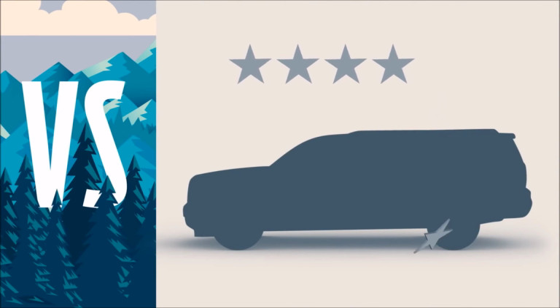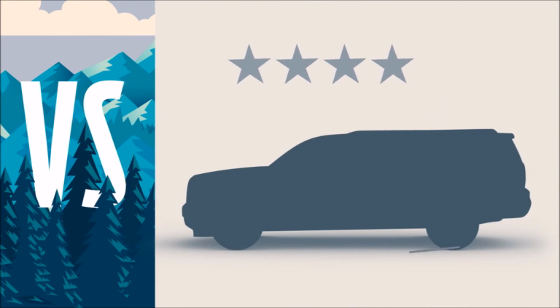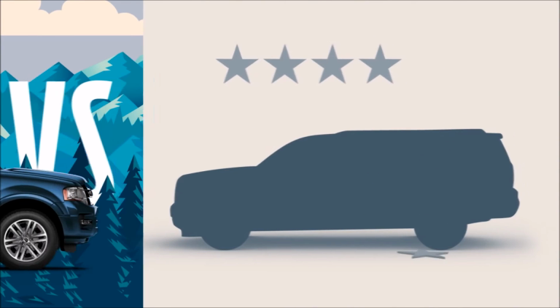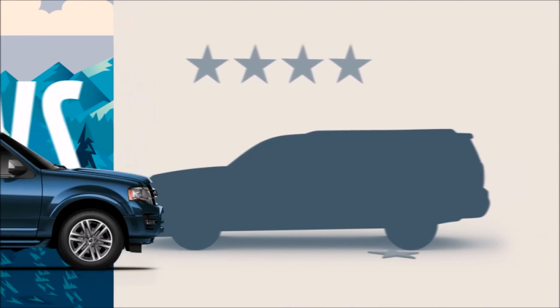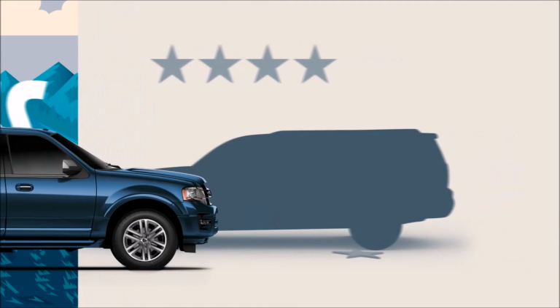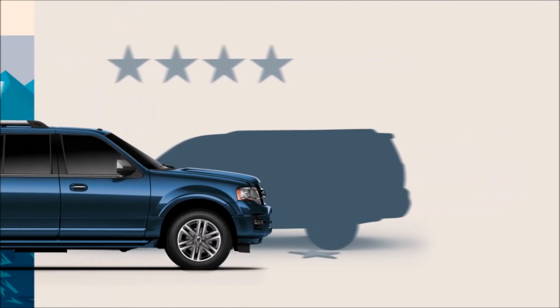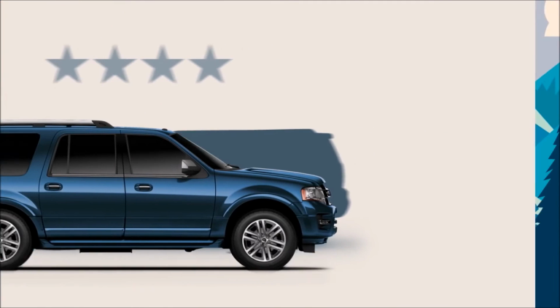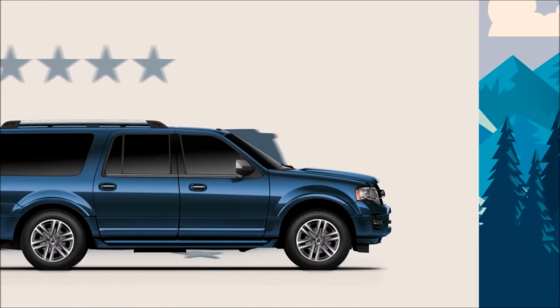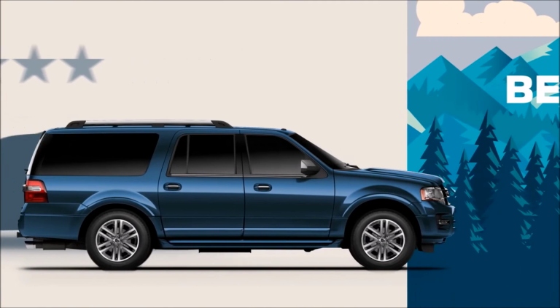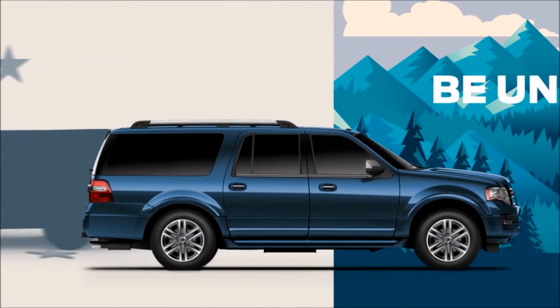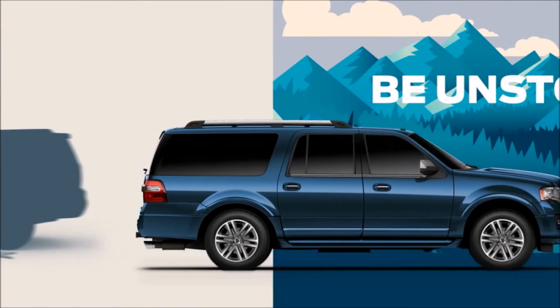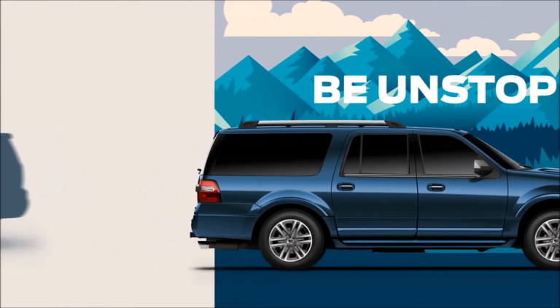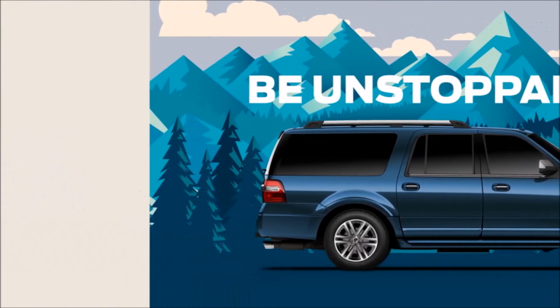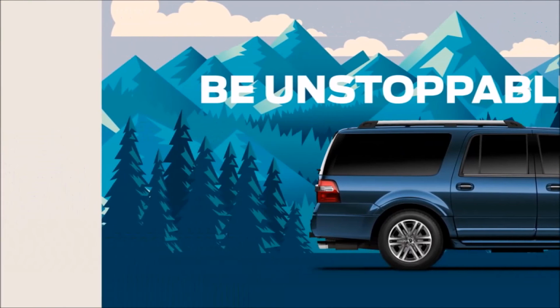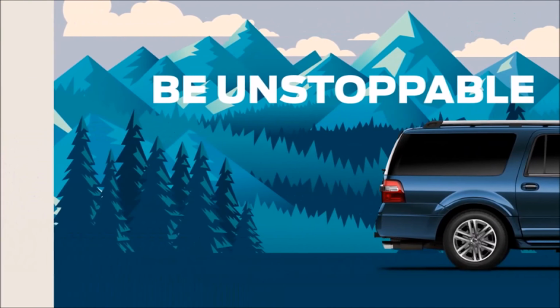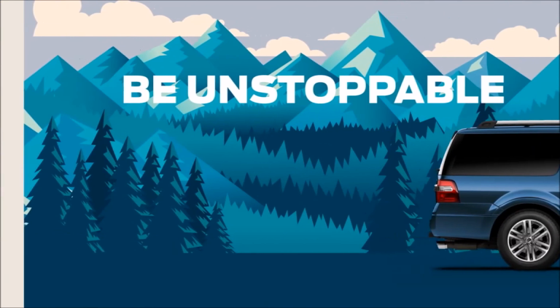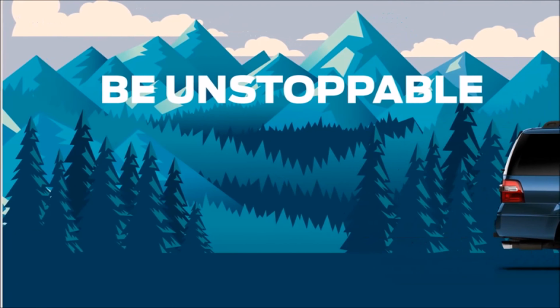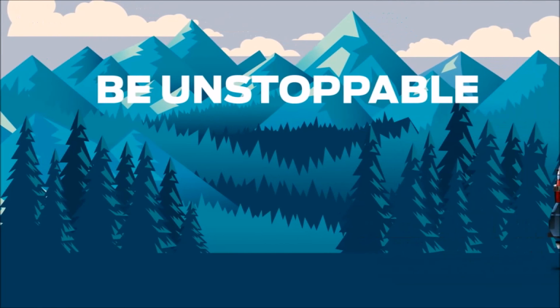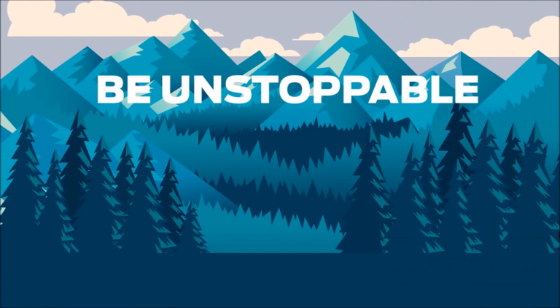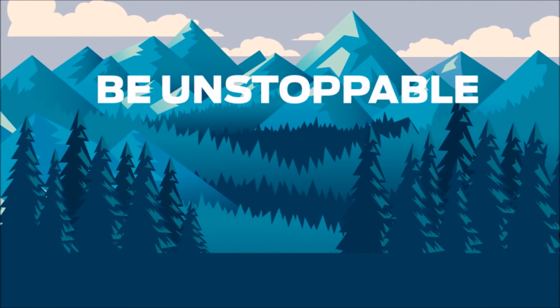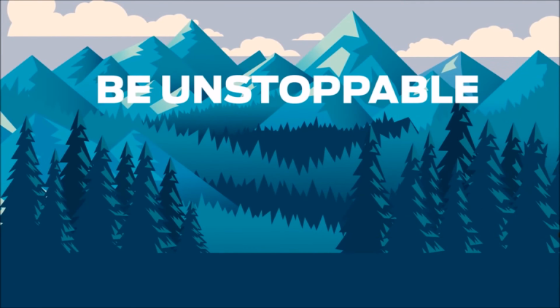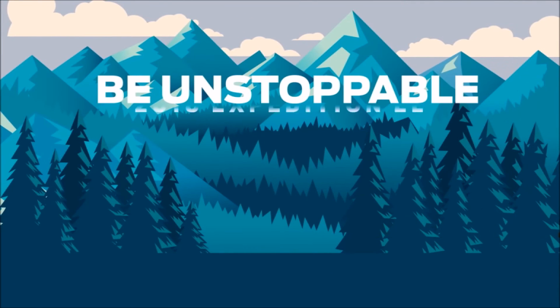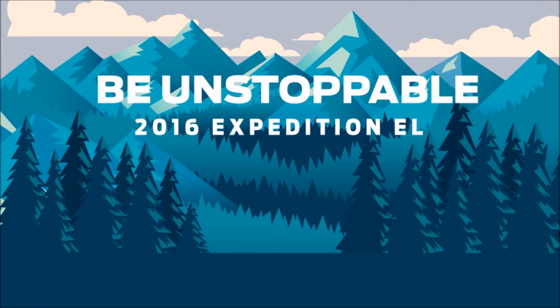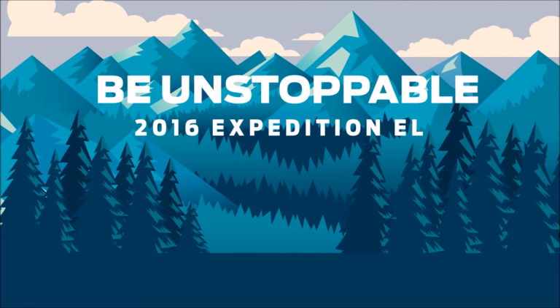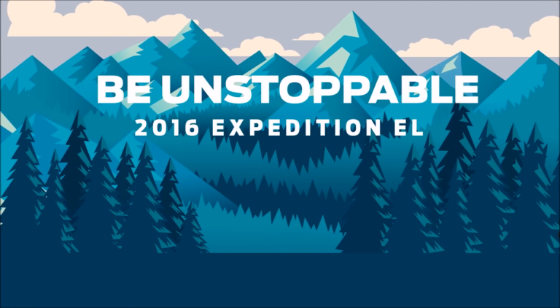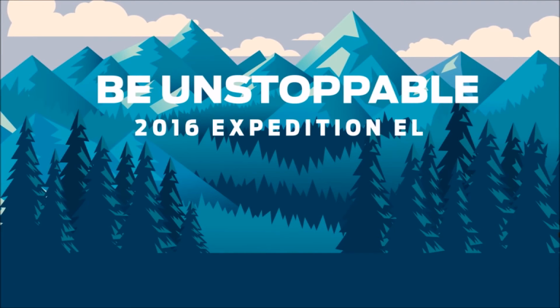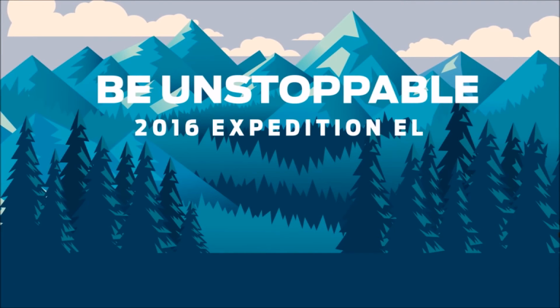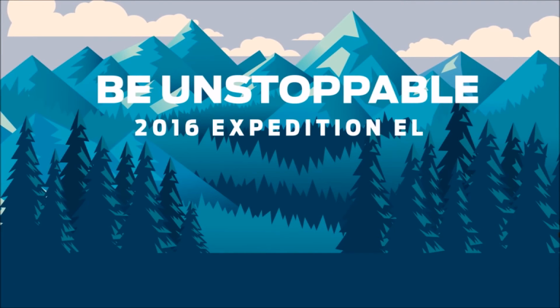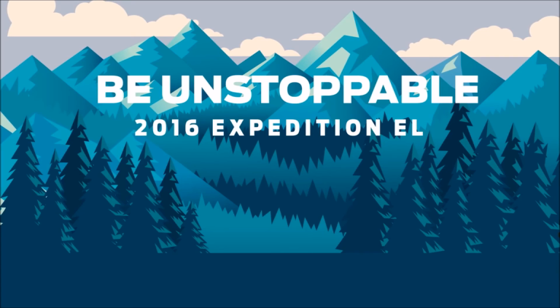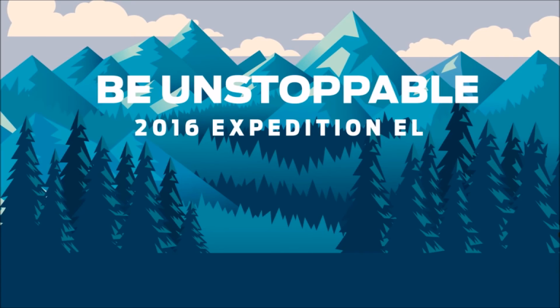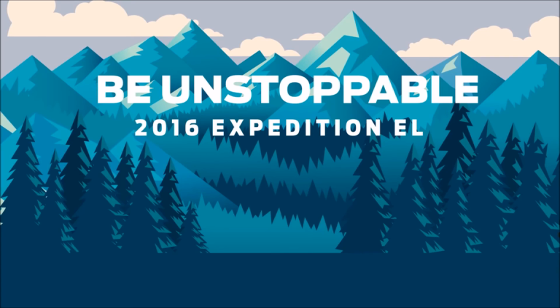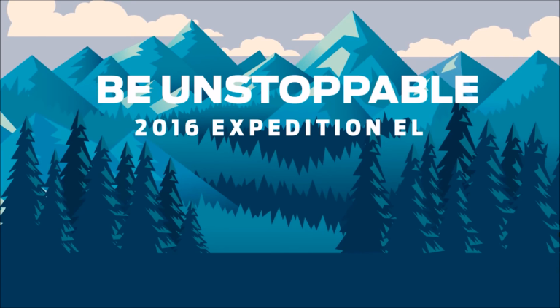While there are many ways to go, there's only one way for you to be unstoppable. The 2016 Ford Expedition EL.